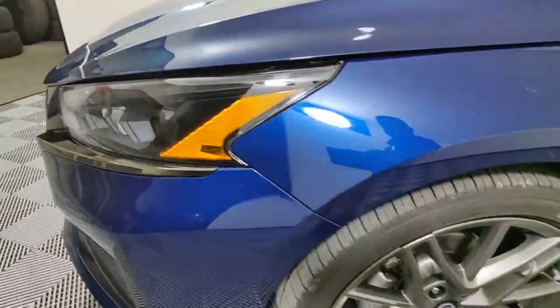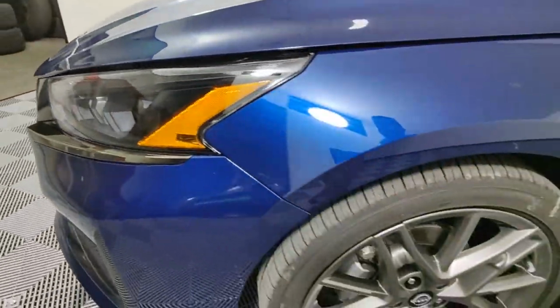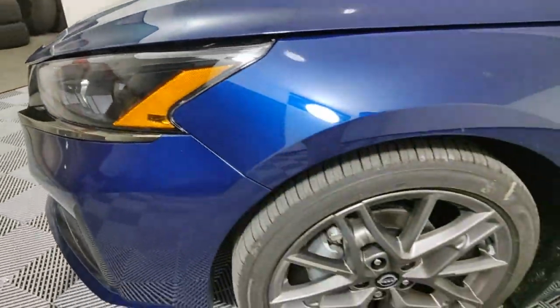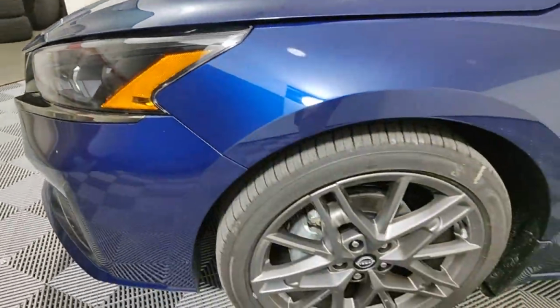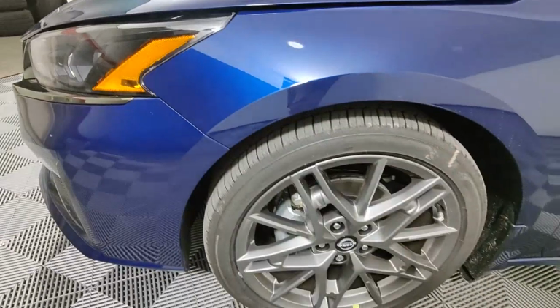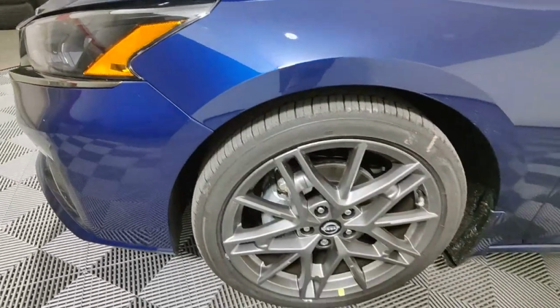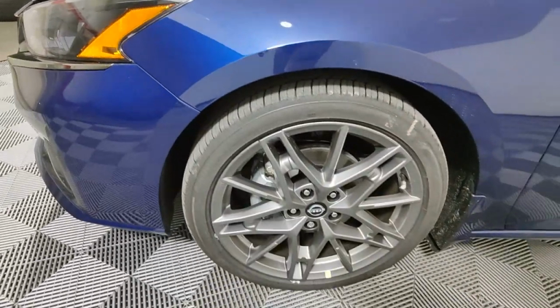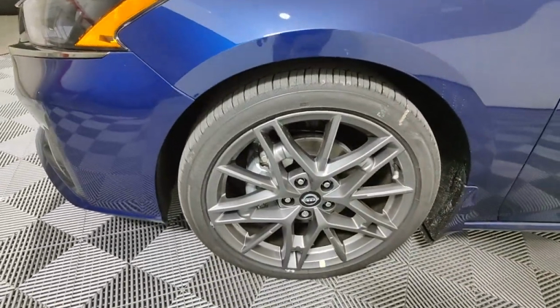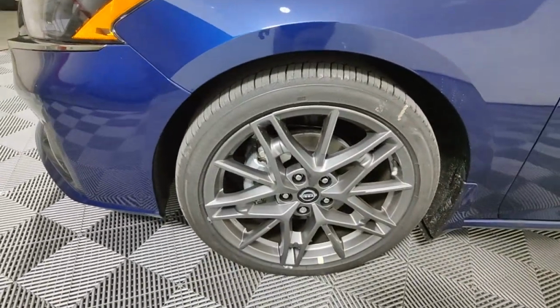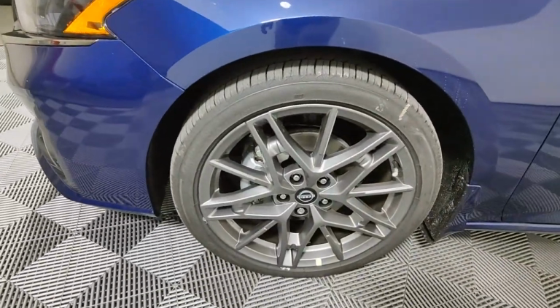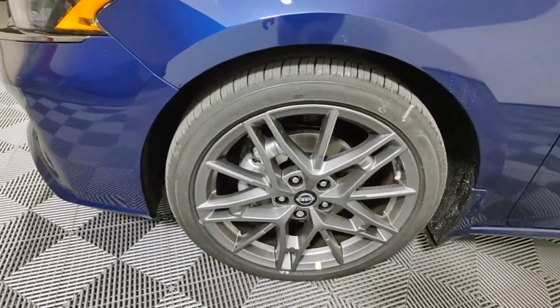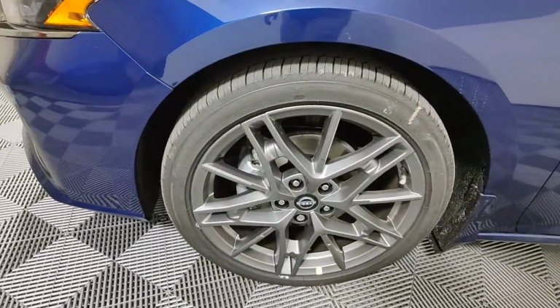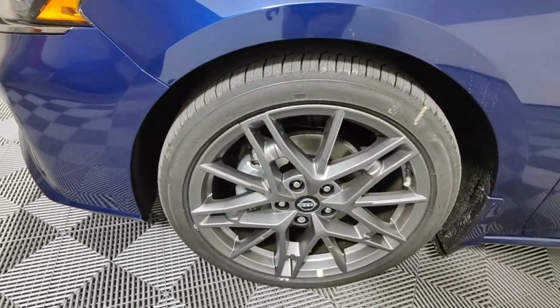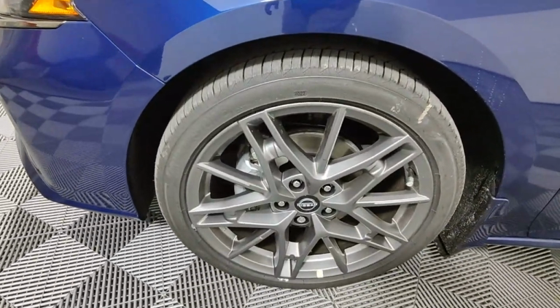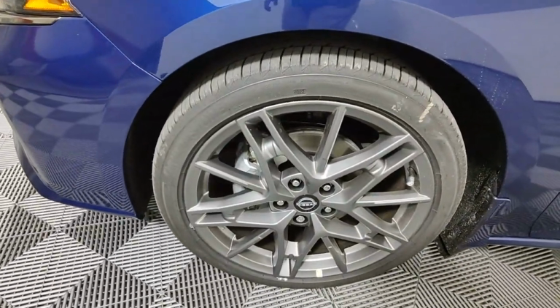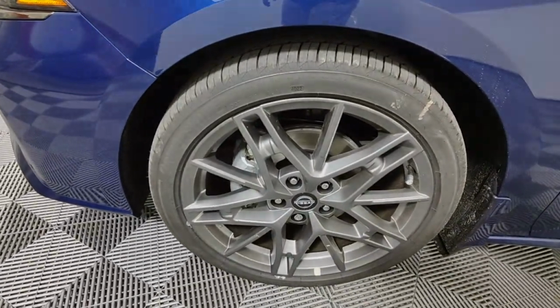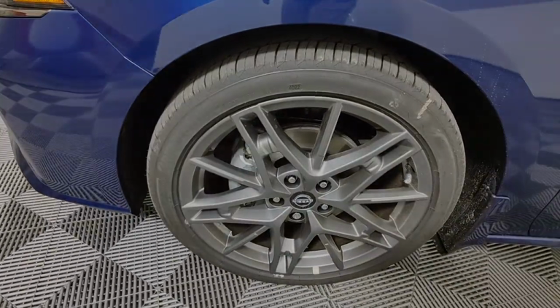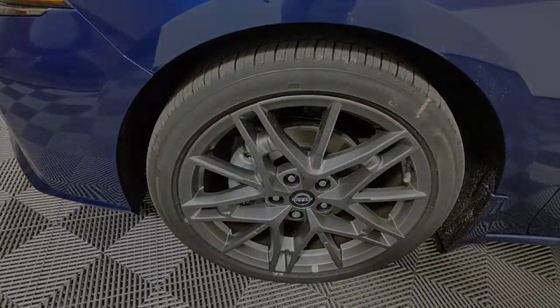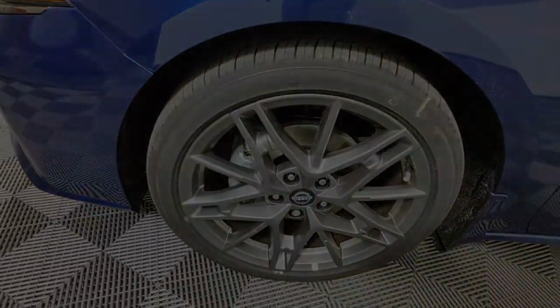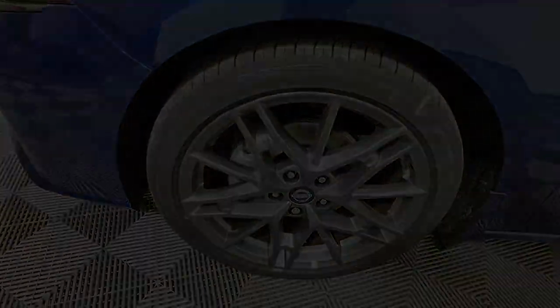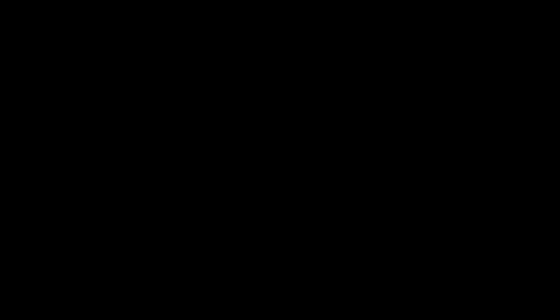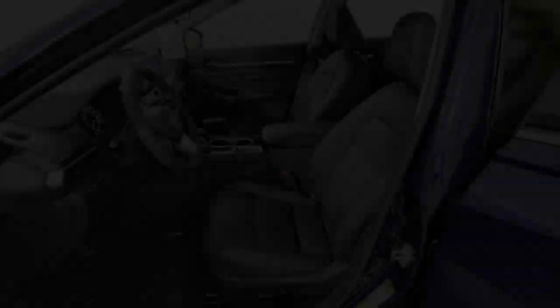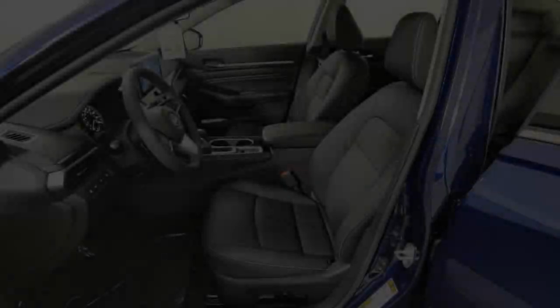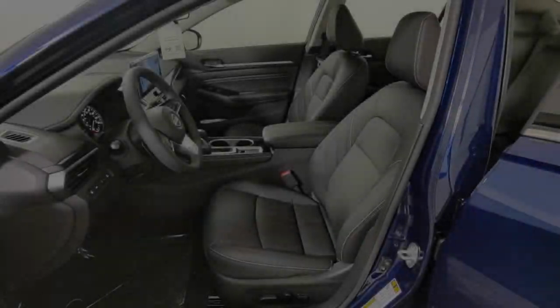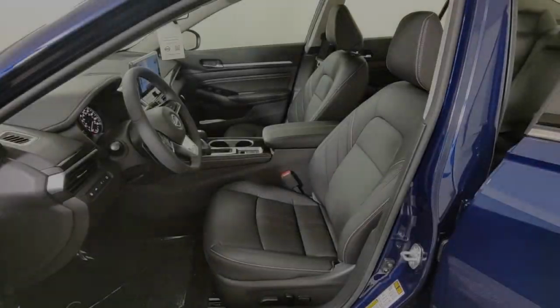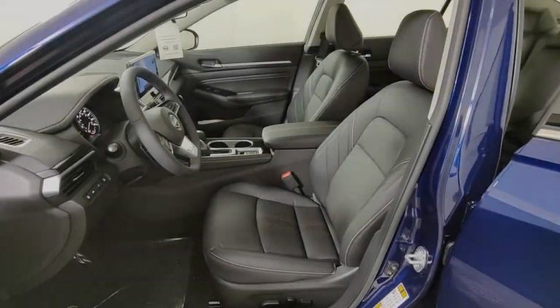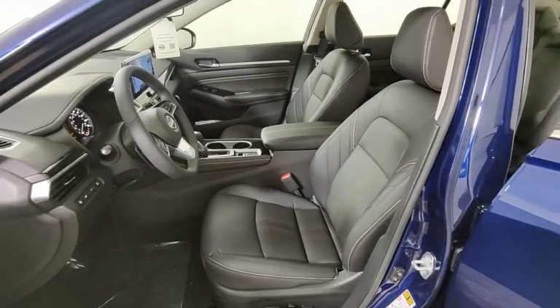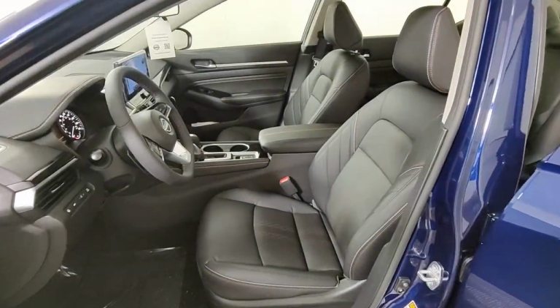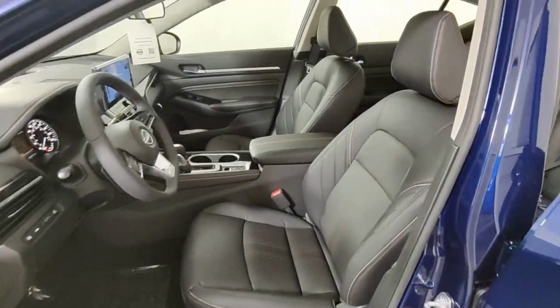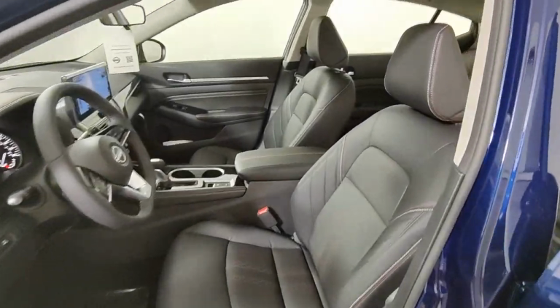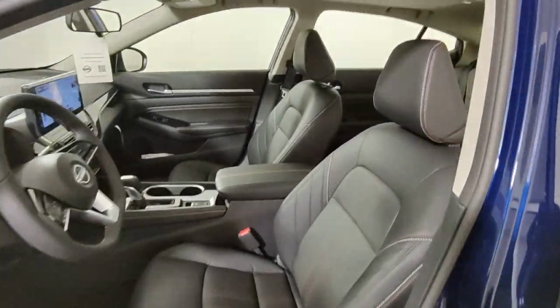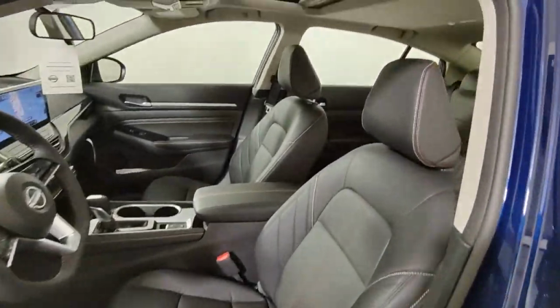Aluminum wheels, alarm, blind spot monitor, steering wheel audio controls.